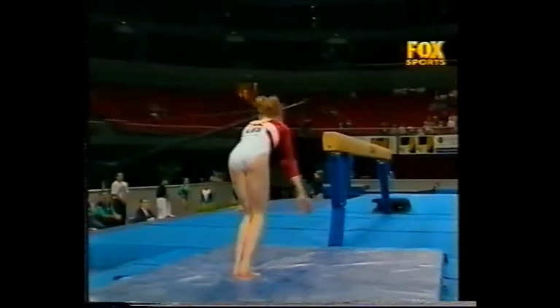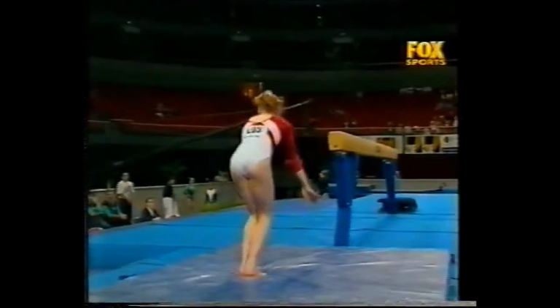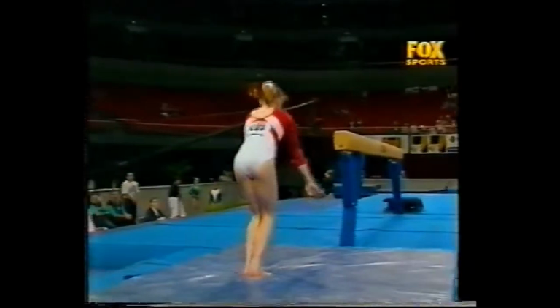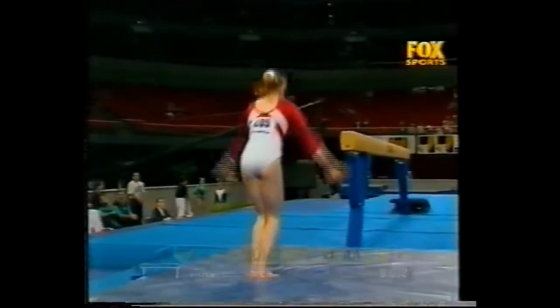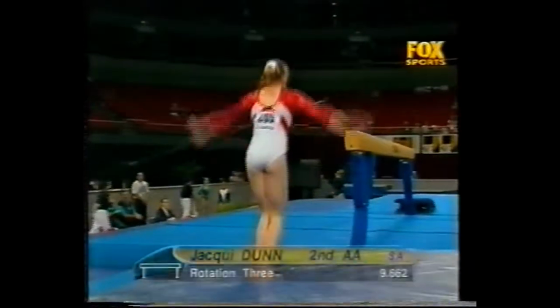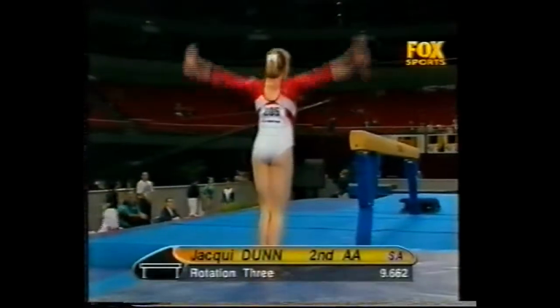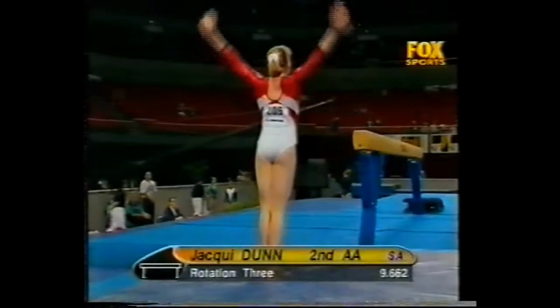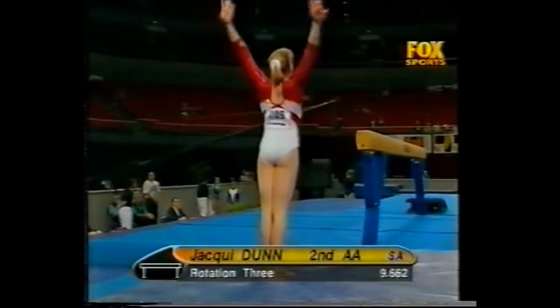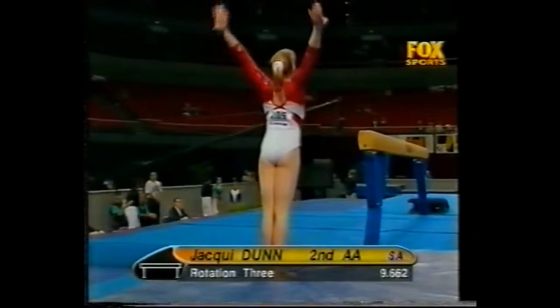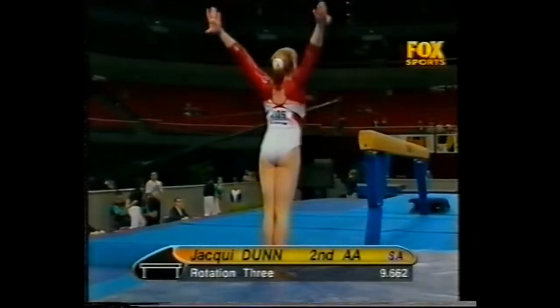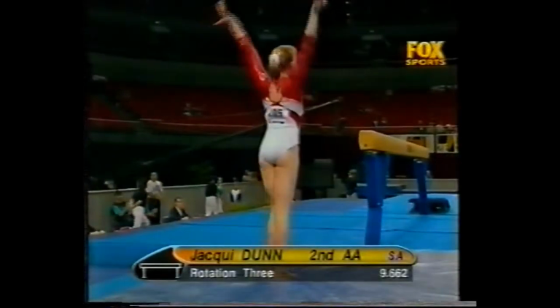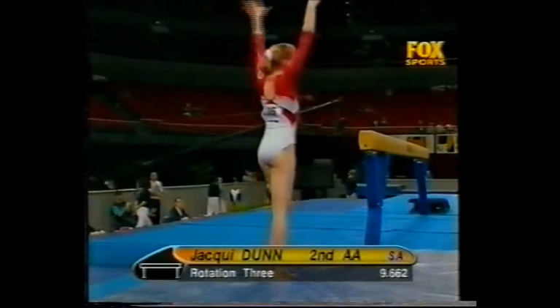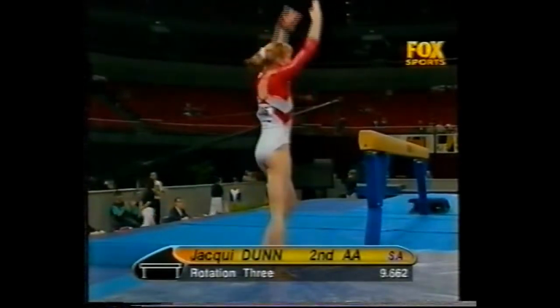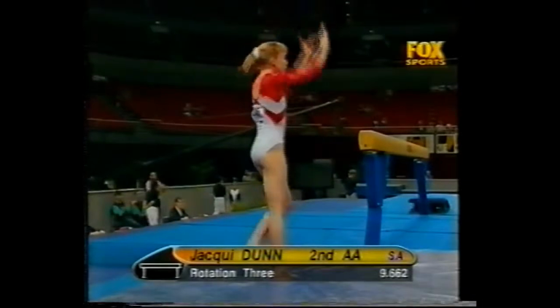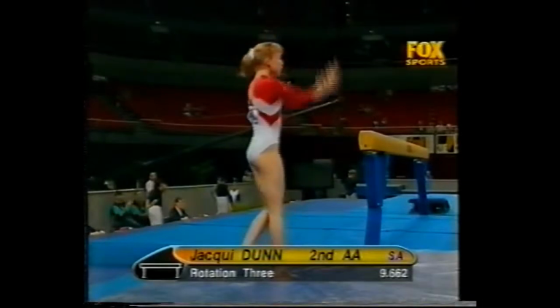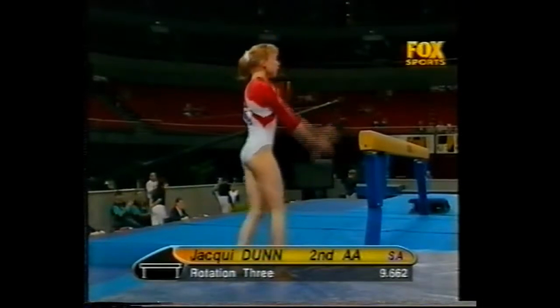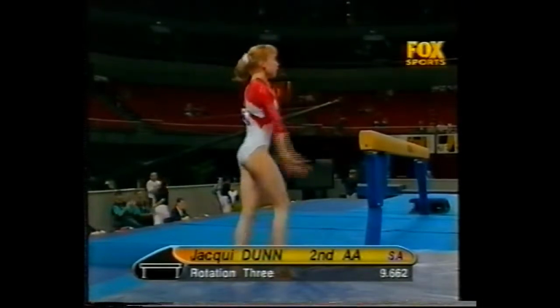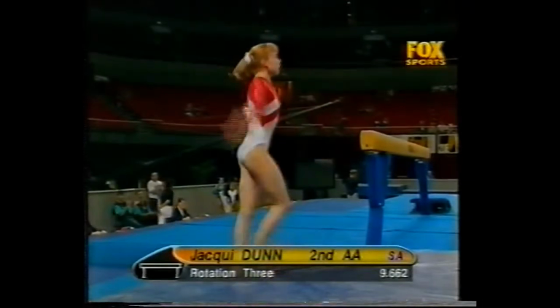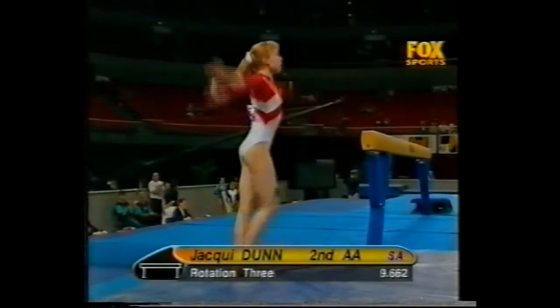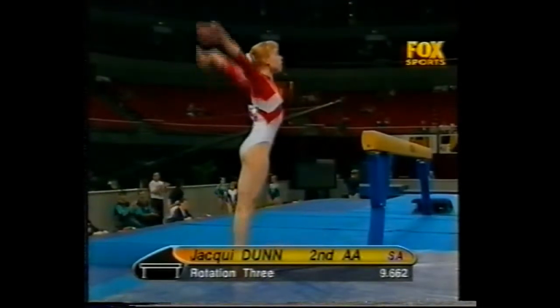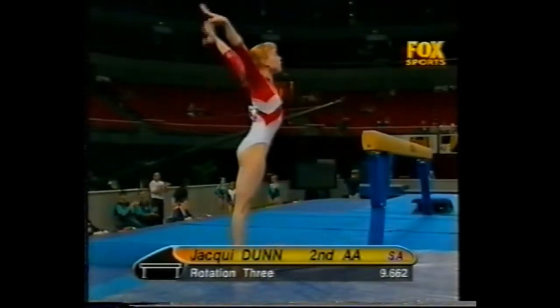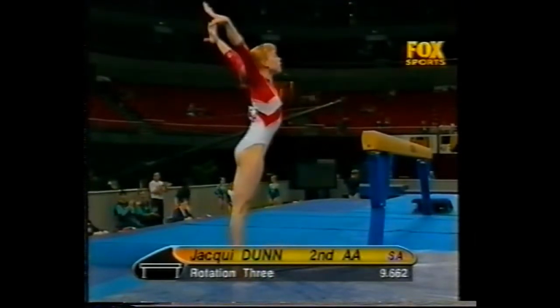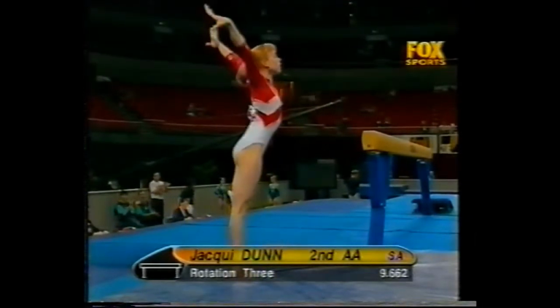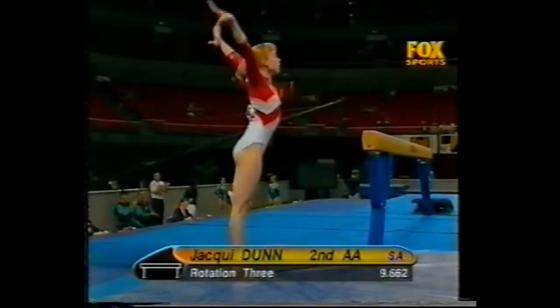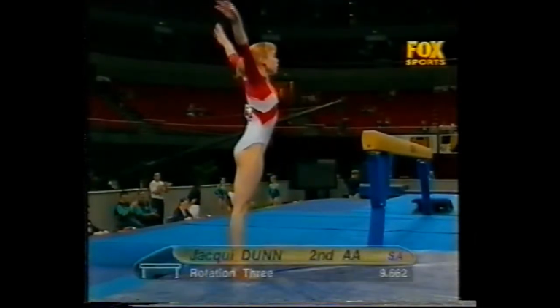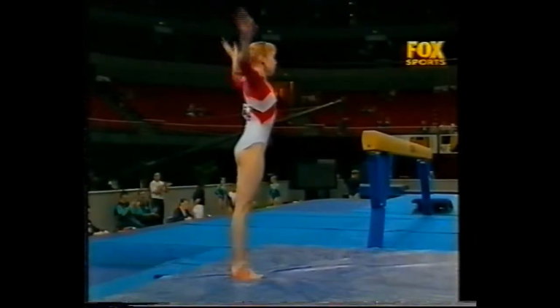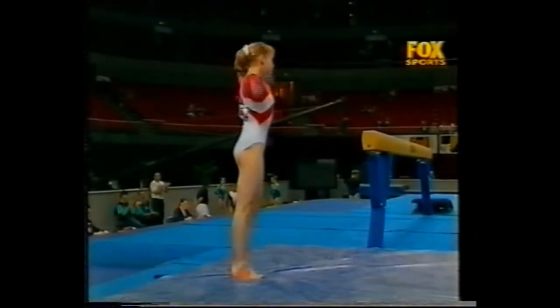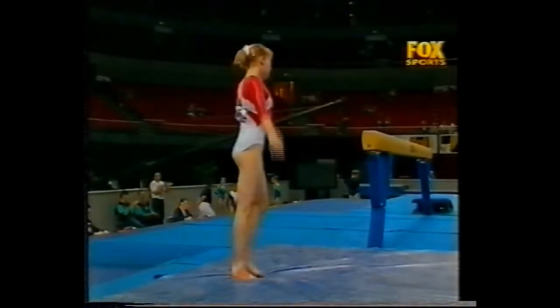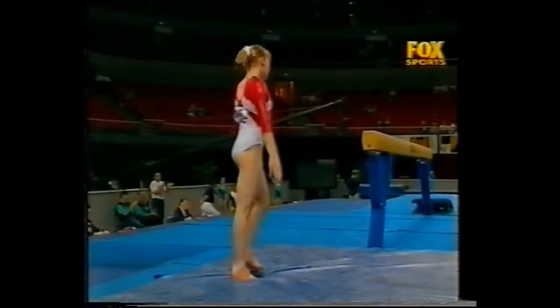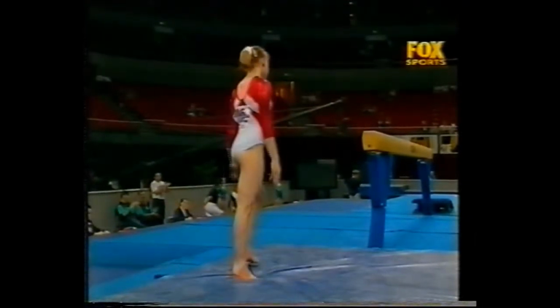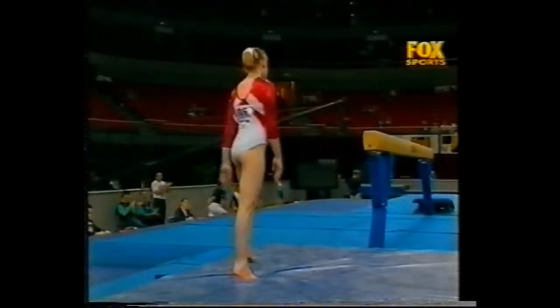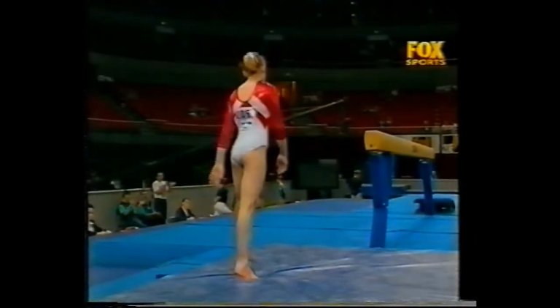Performing the double tuck — and it's a great score of 9.662 for Jackie Dunn.